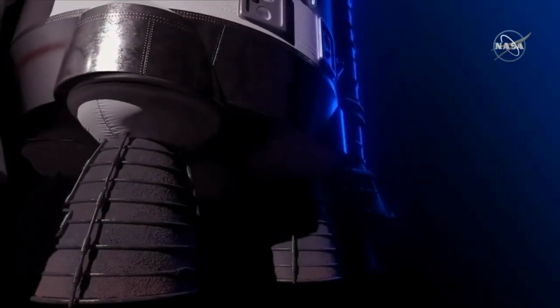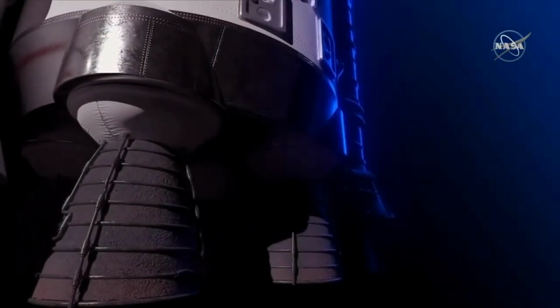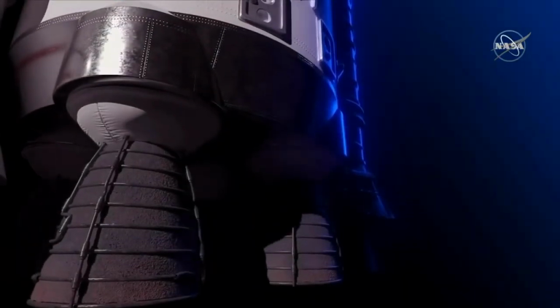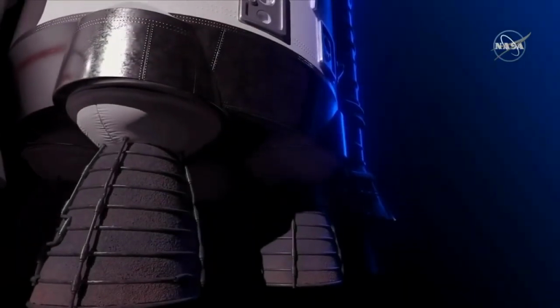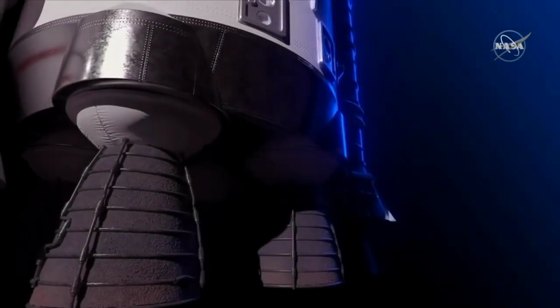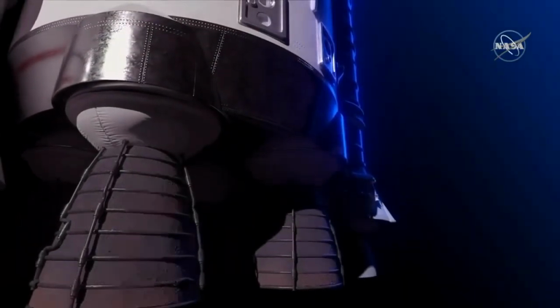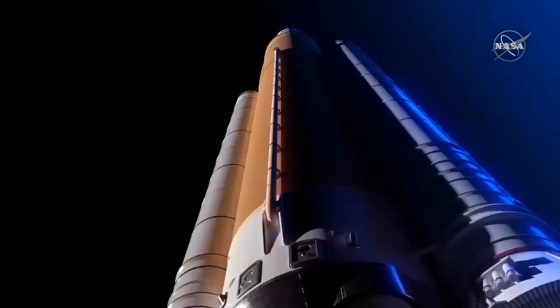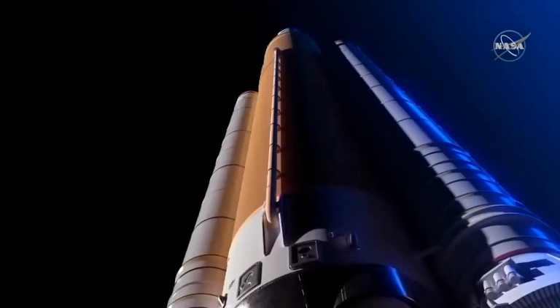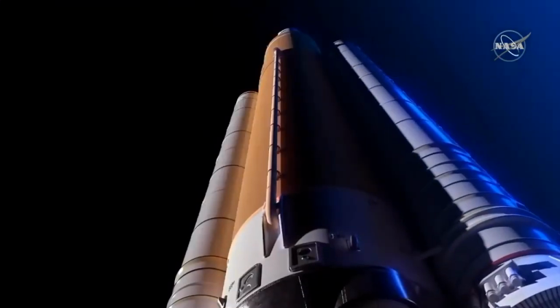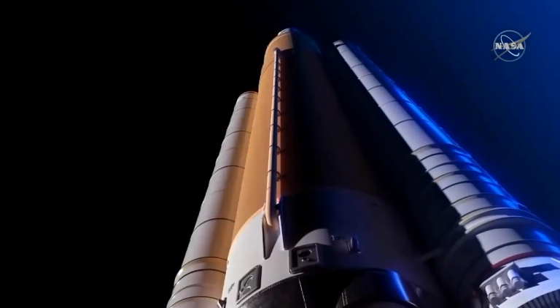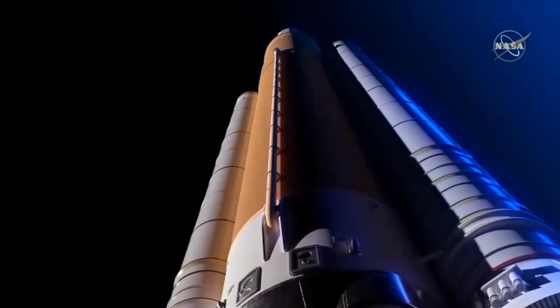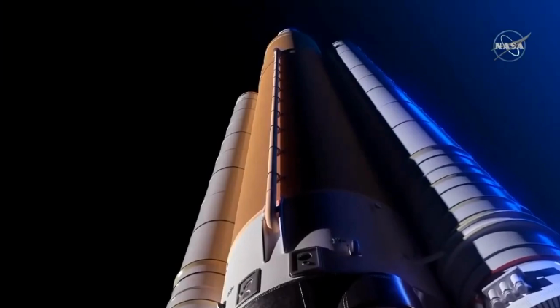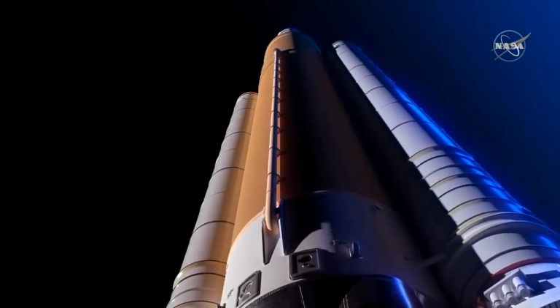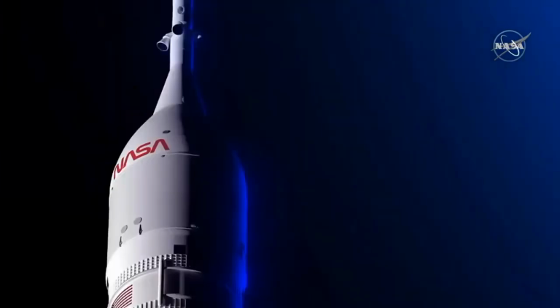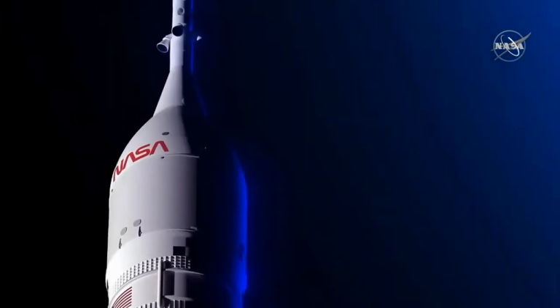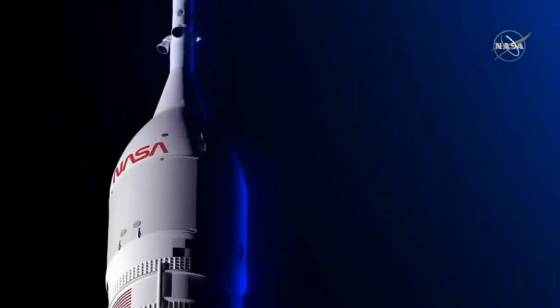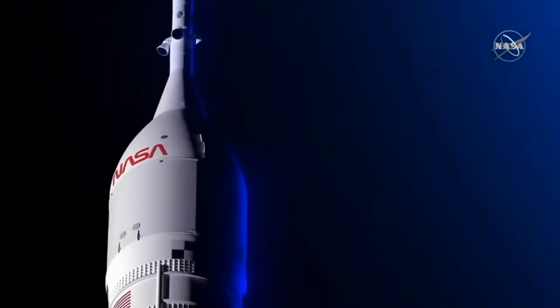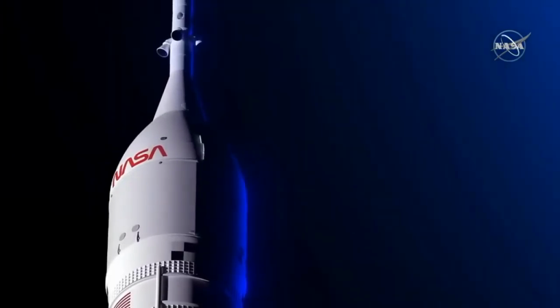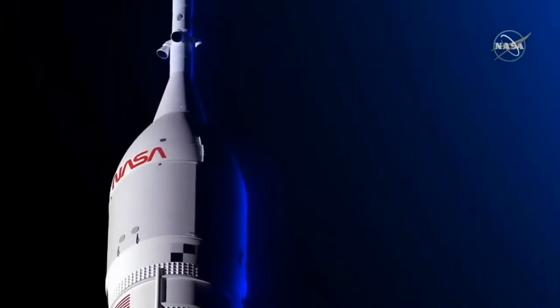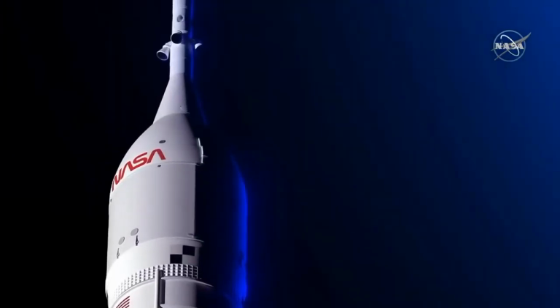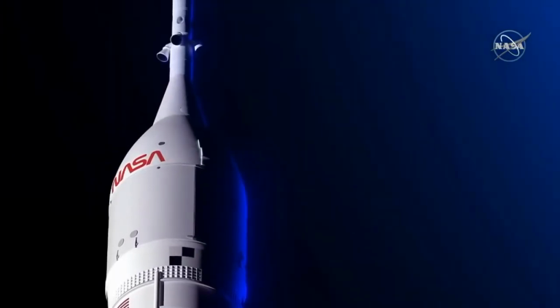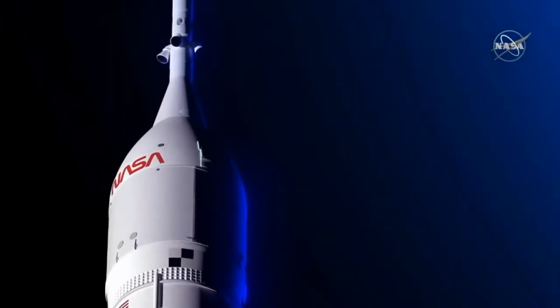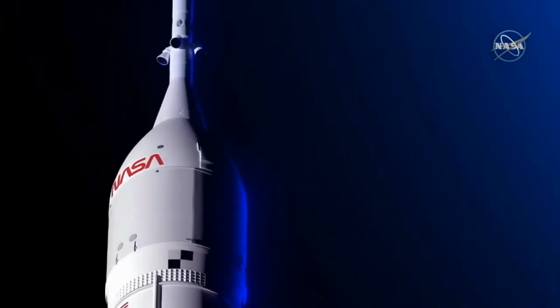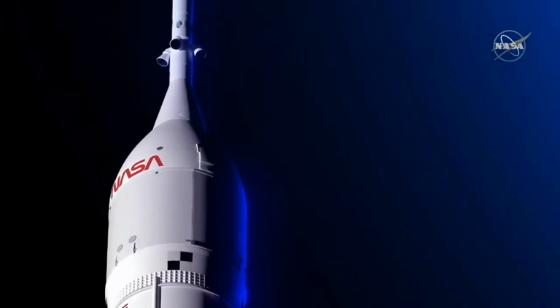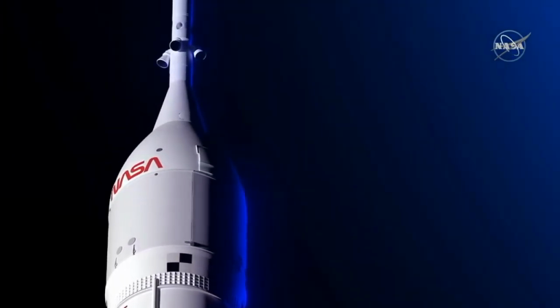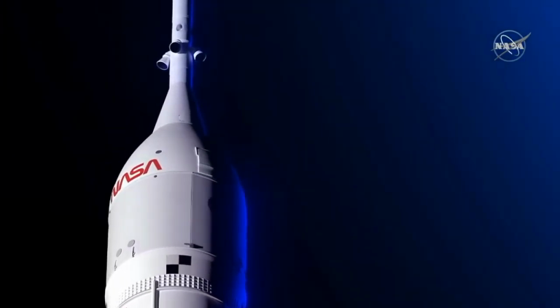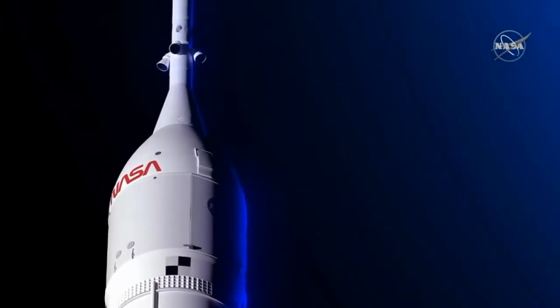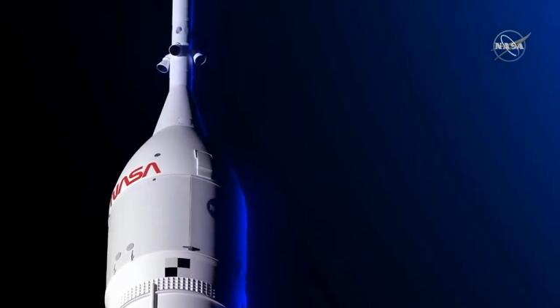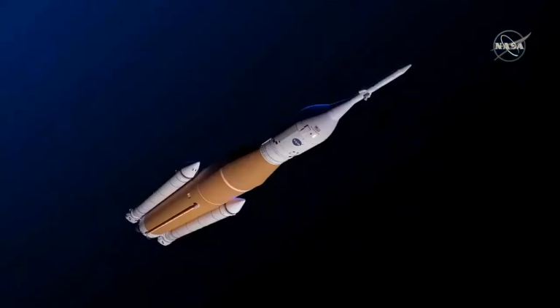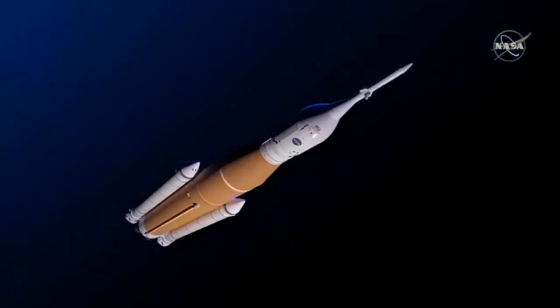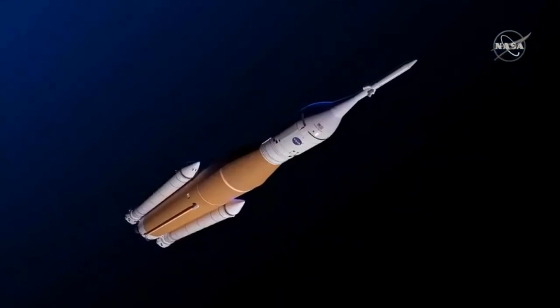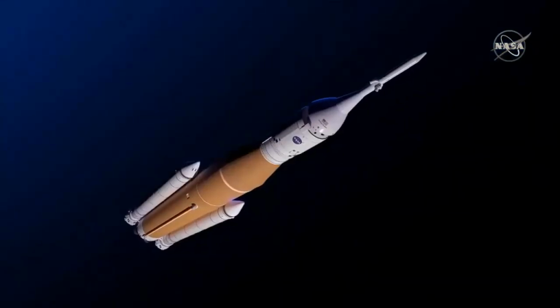Offering more energy, volume capacity, and payload mass than any rocket built today.